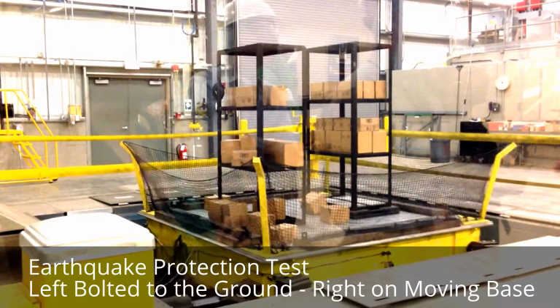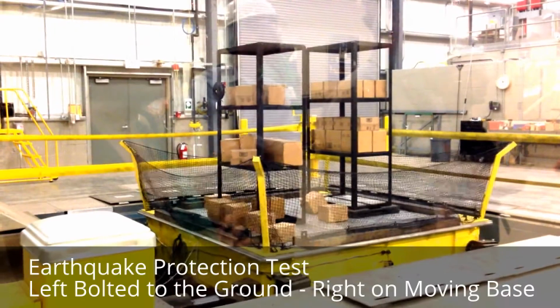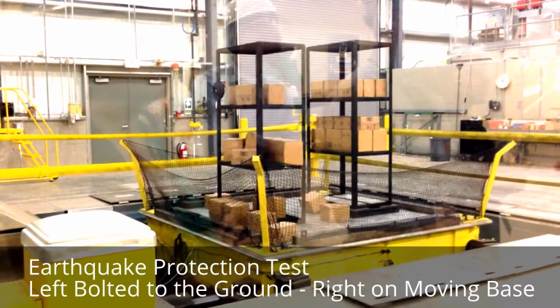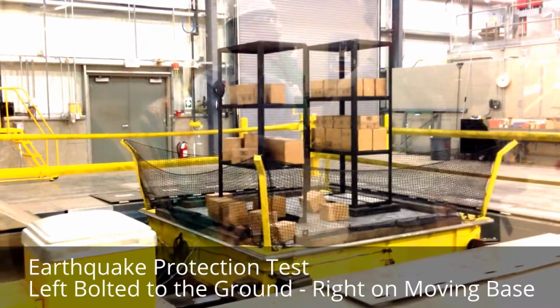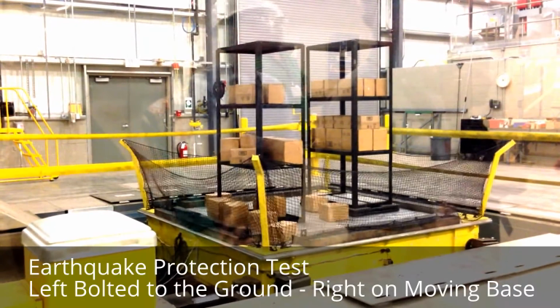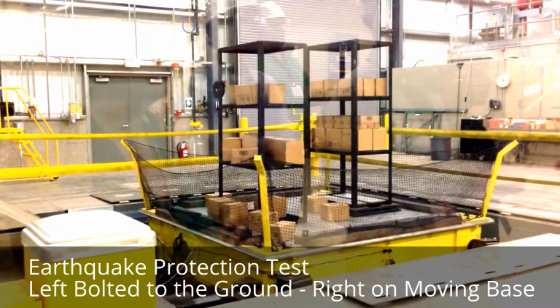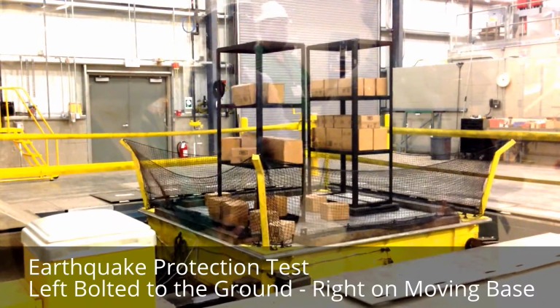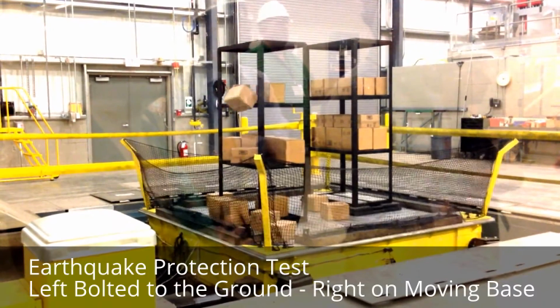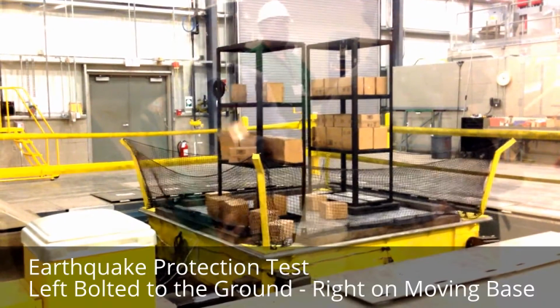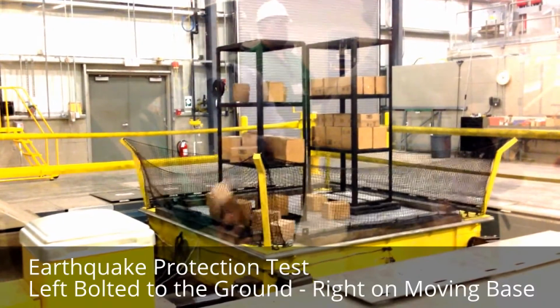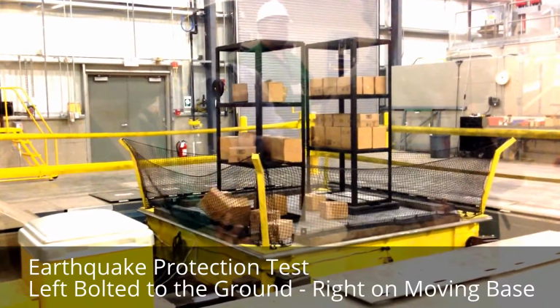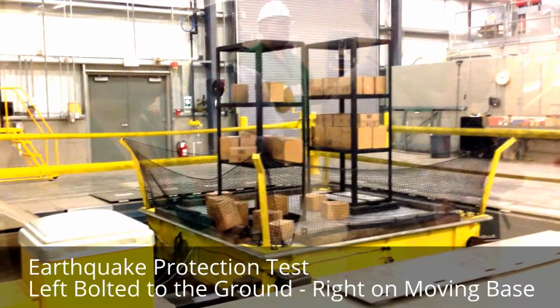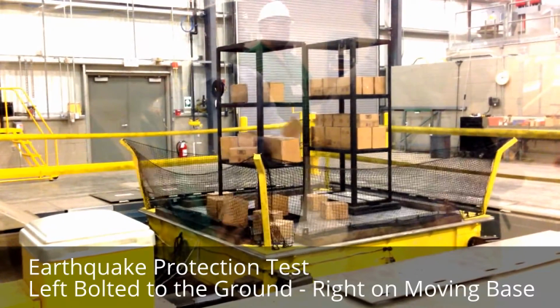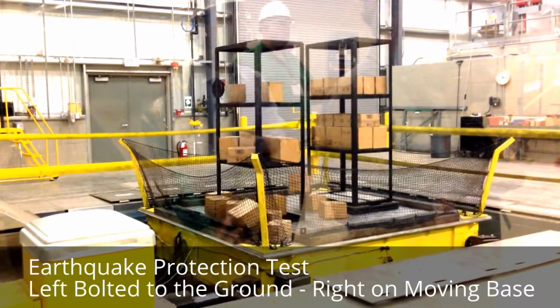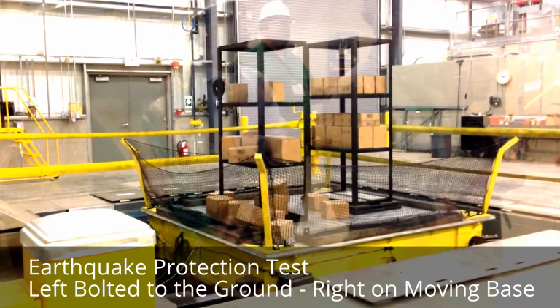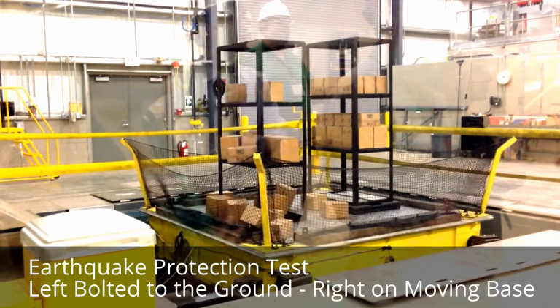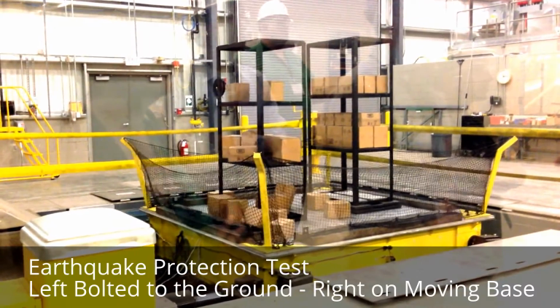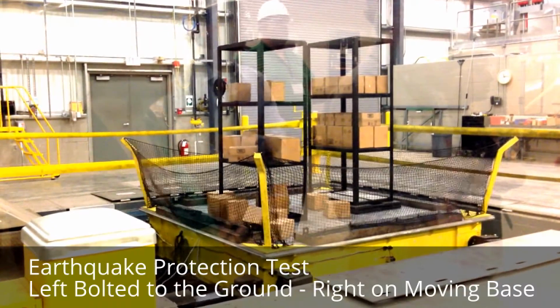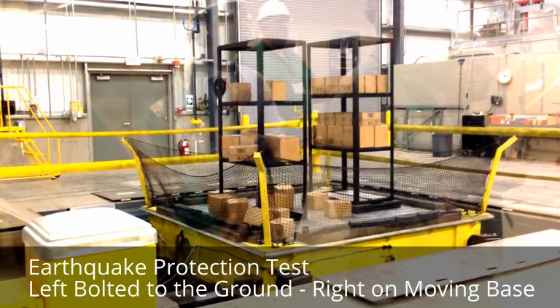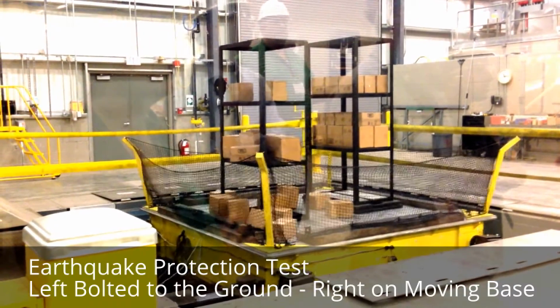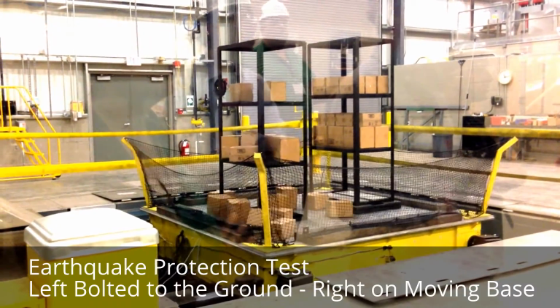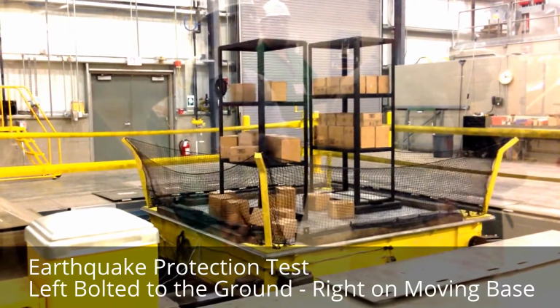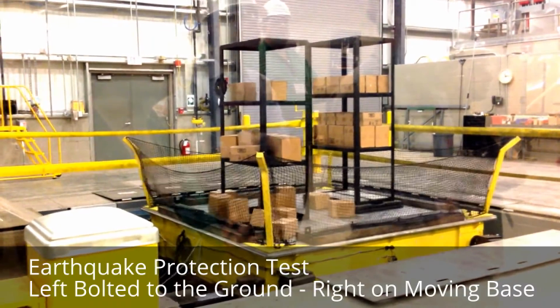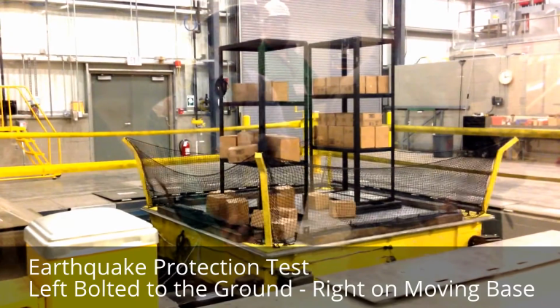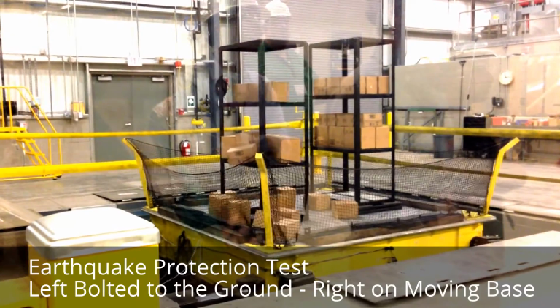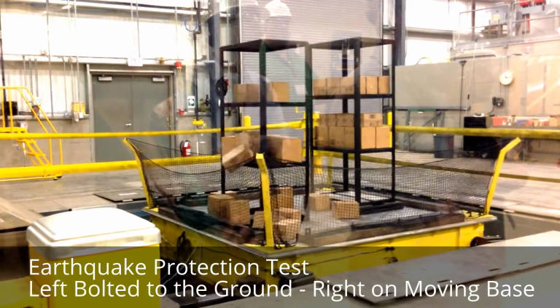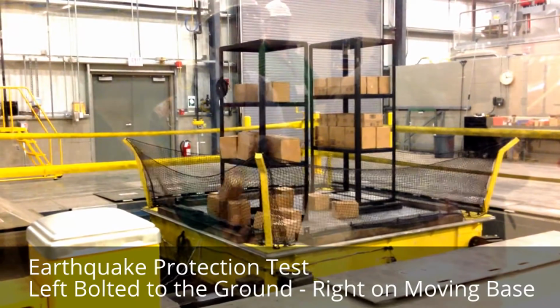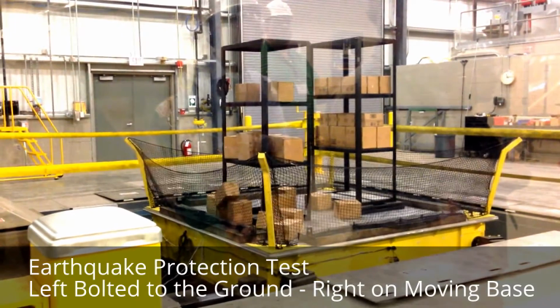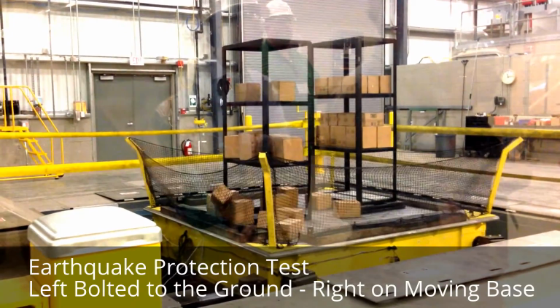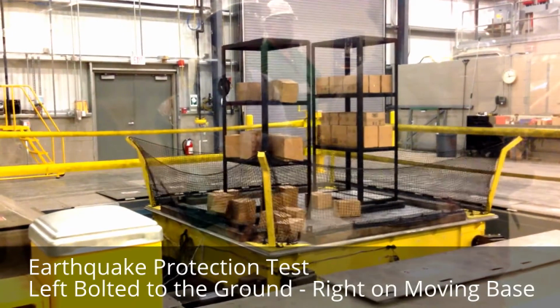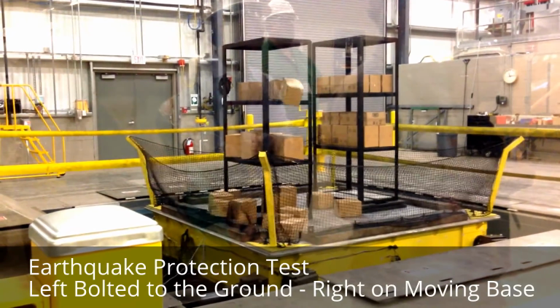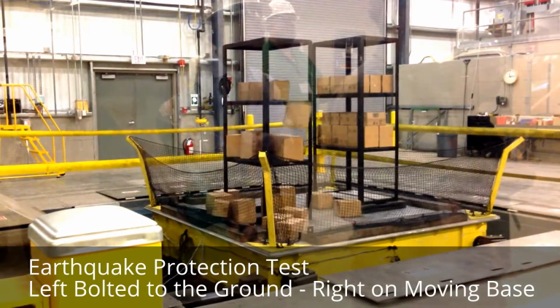Lots of product spillage. And as the shaking intensity increases, you notice the shelving unit on the right actually slows down.